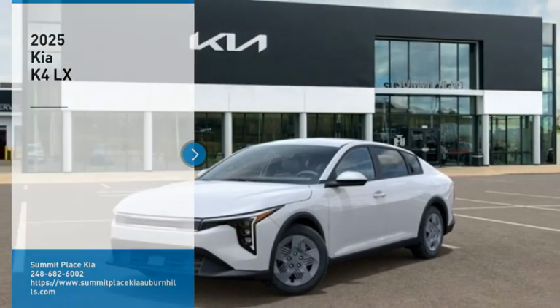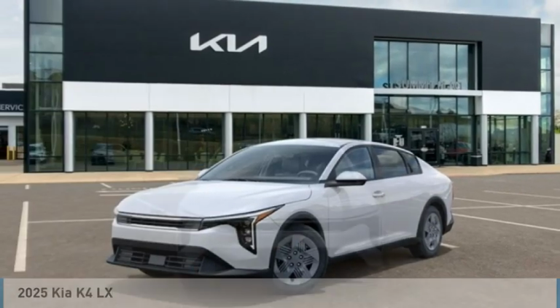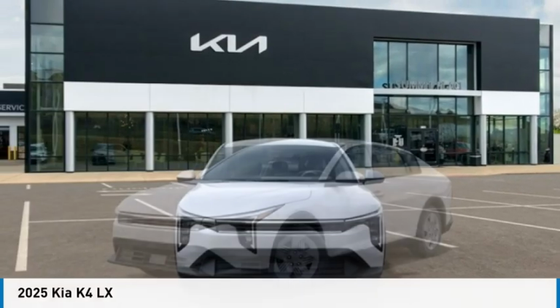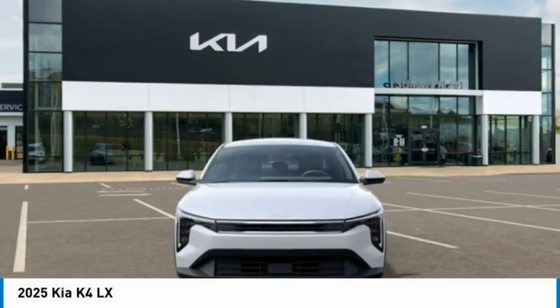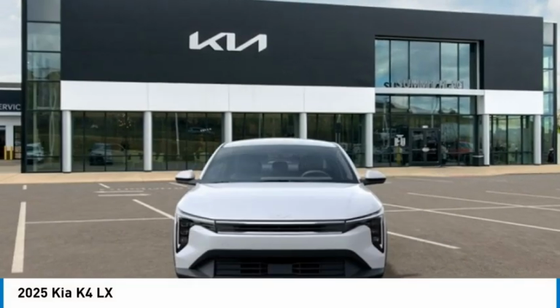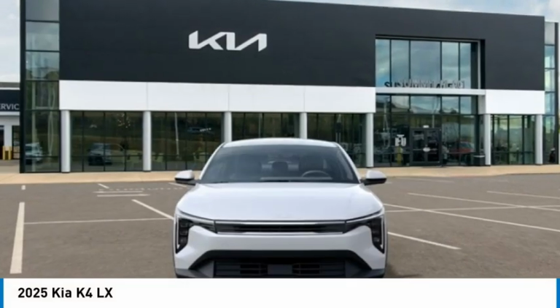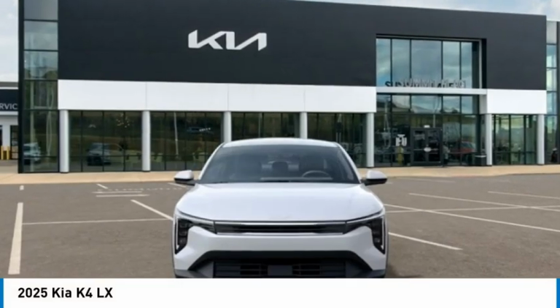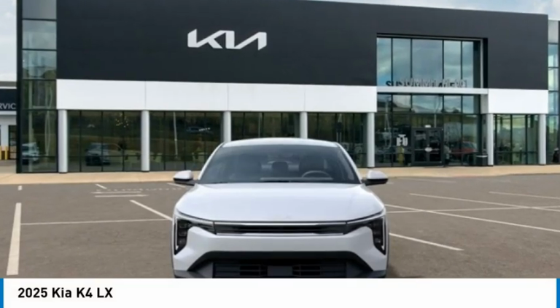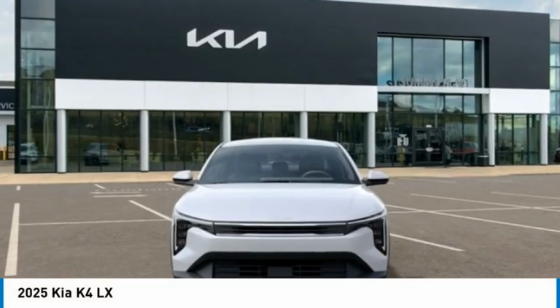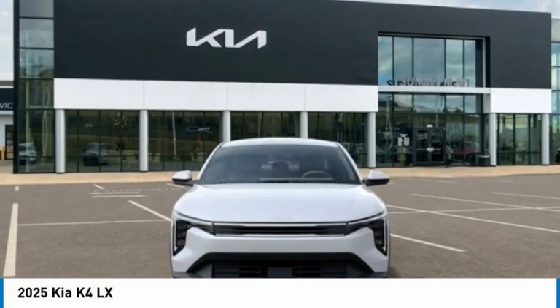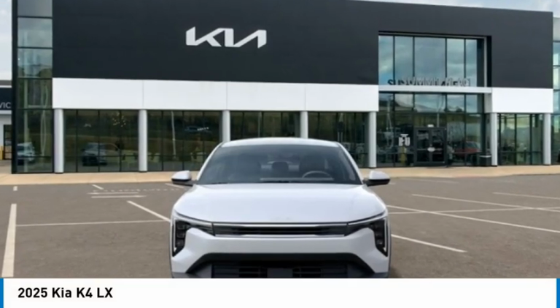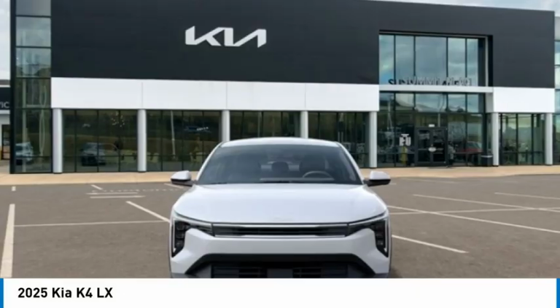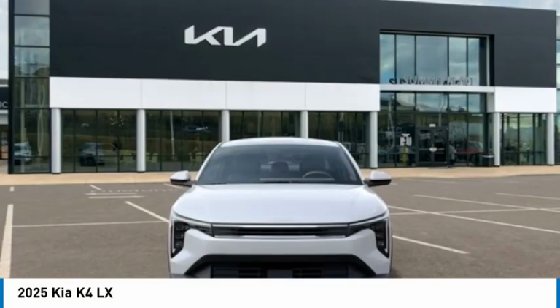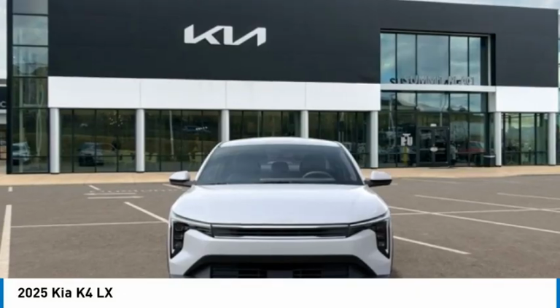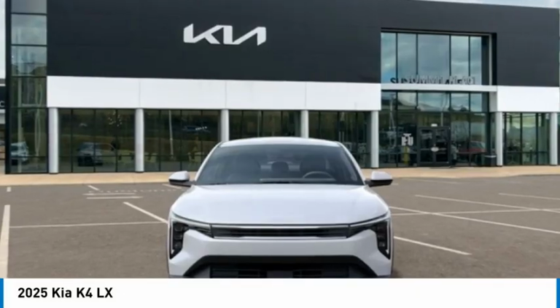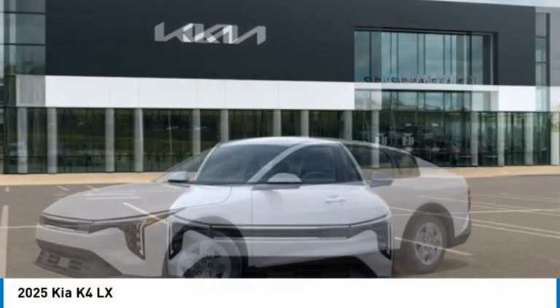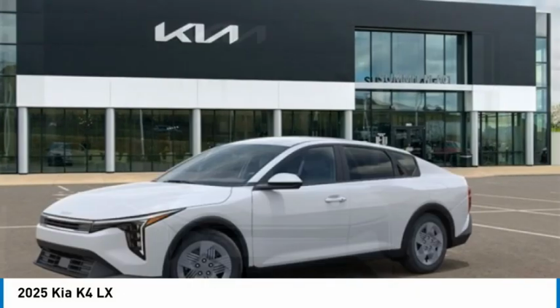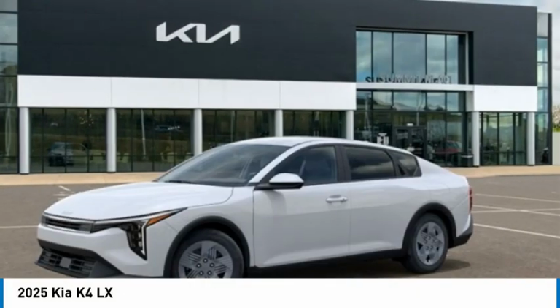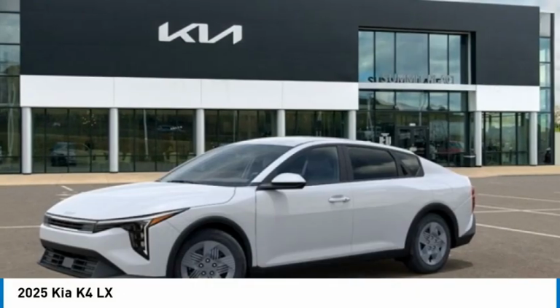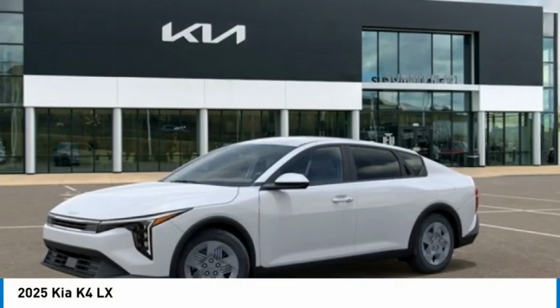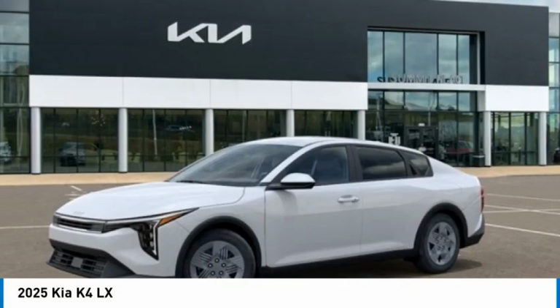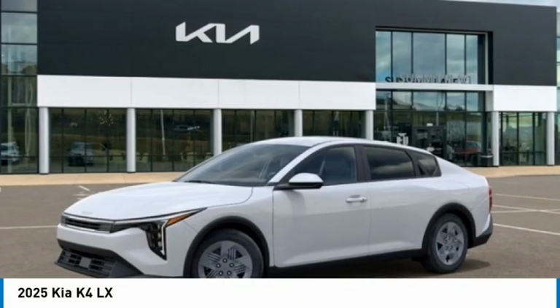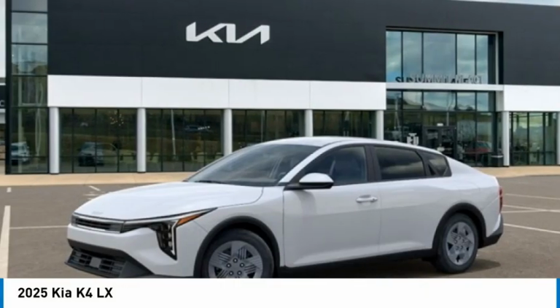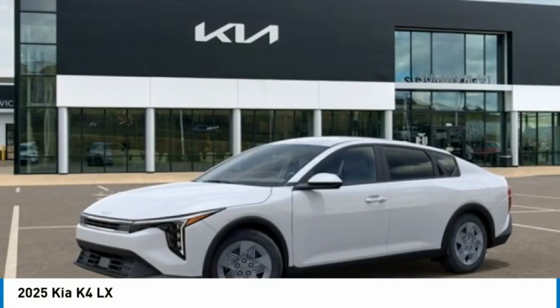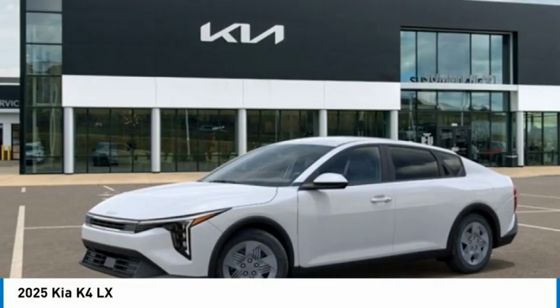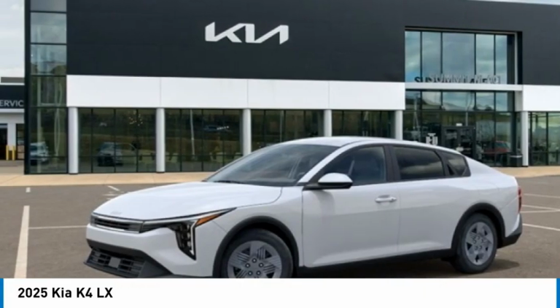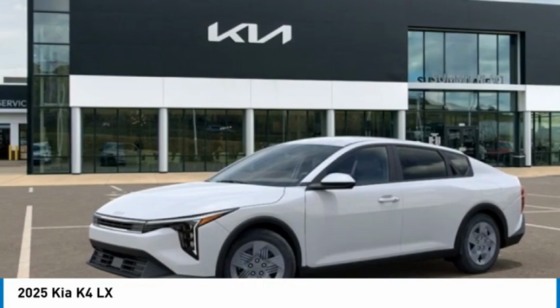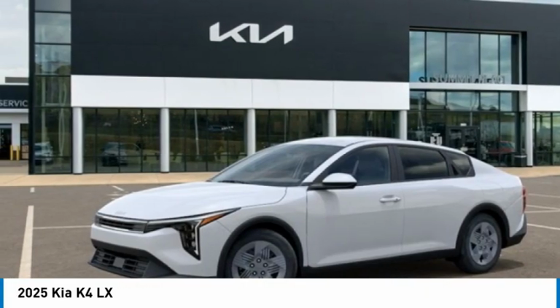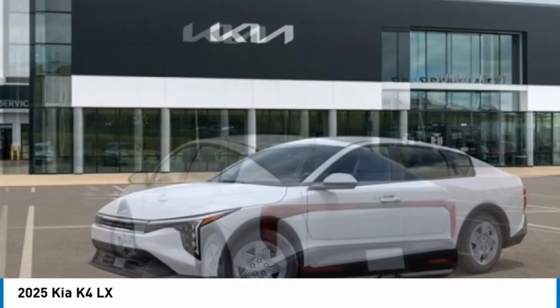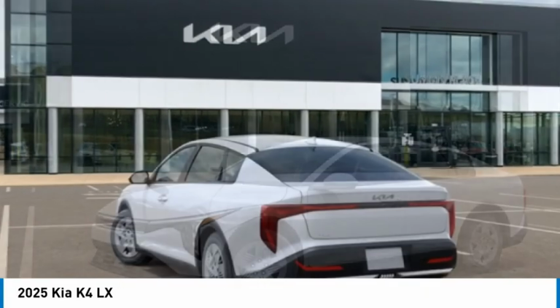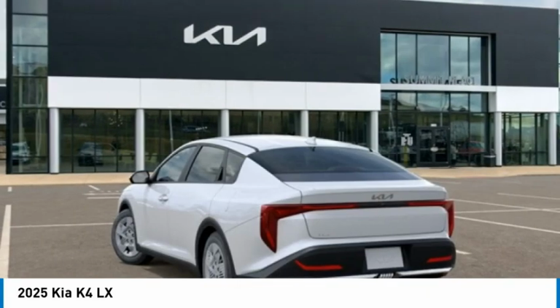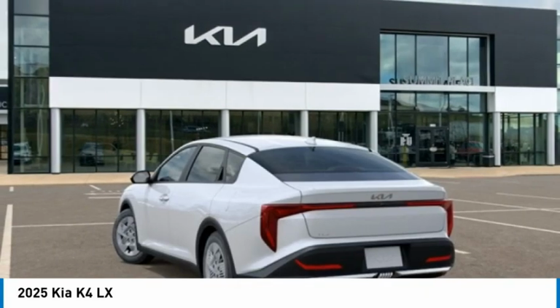Don't miss this great vehicle. It's equipped with great features. You want to take this vehicle home? Make a great choice today.